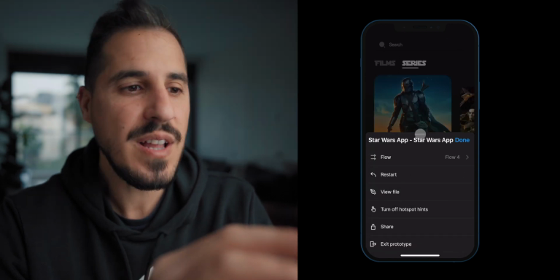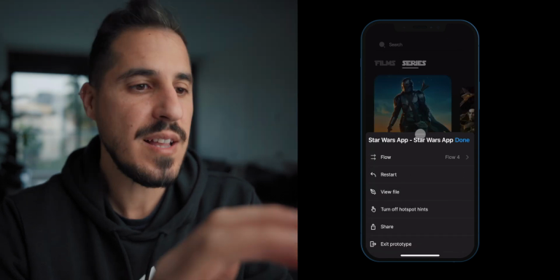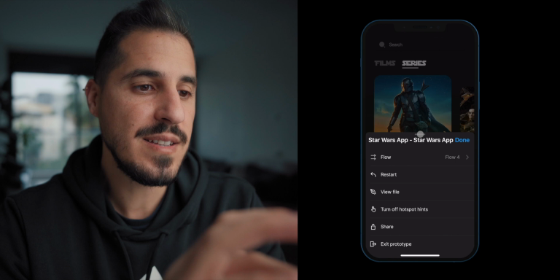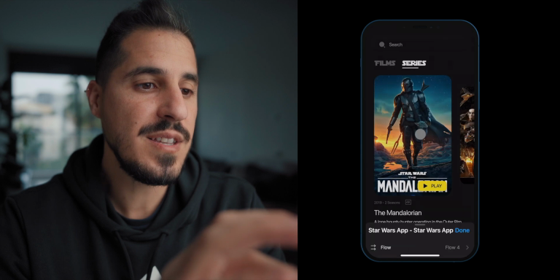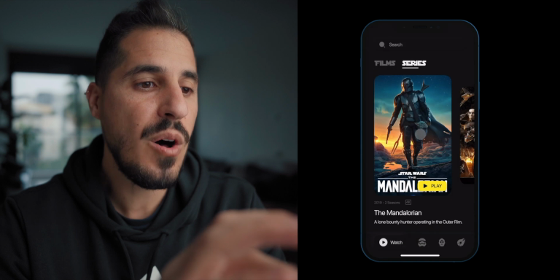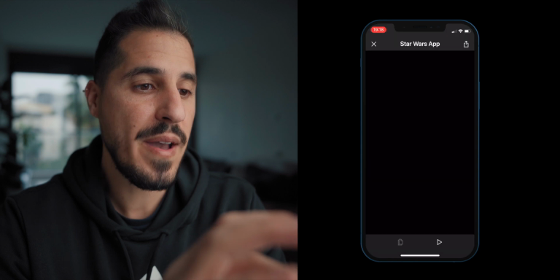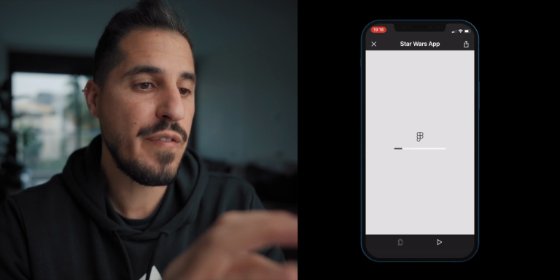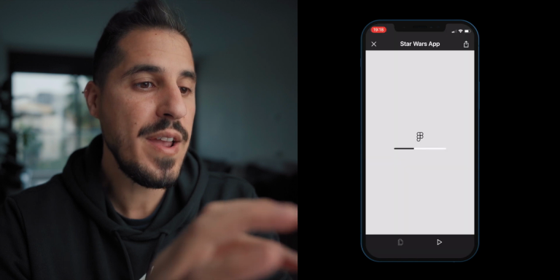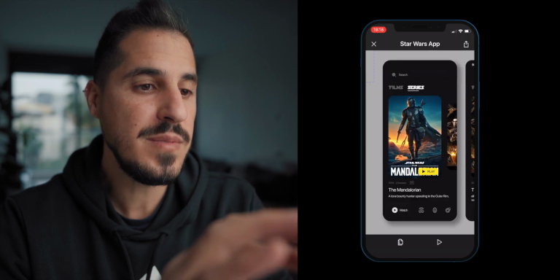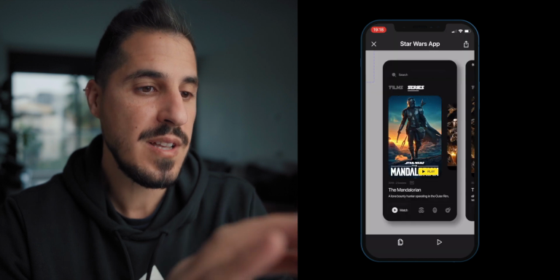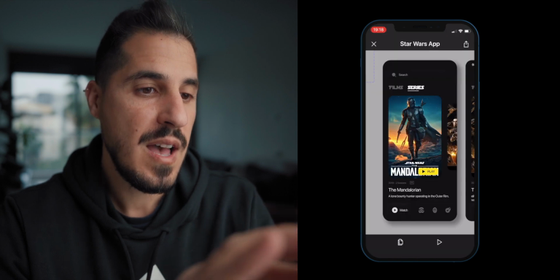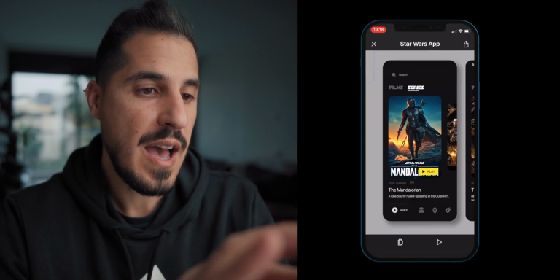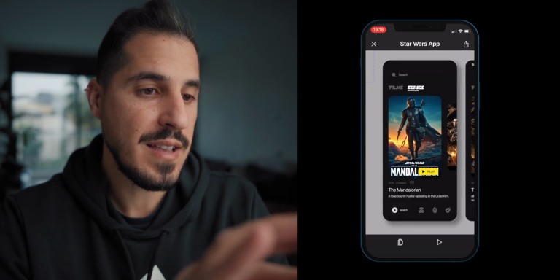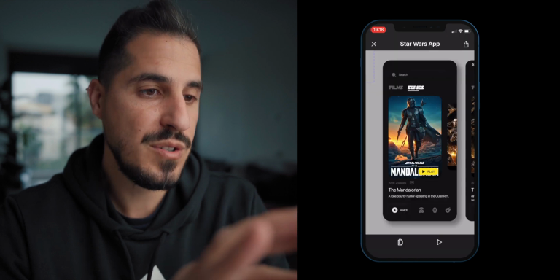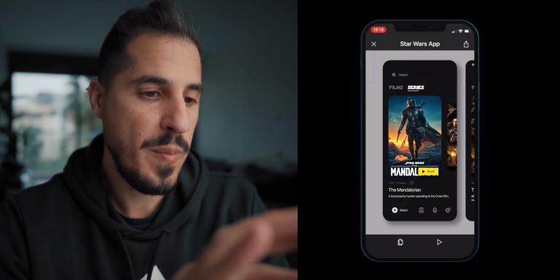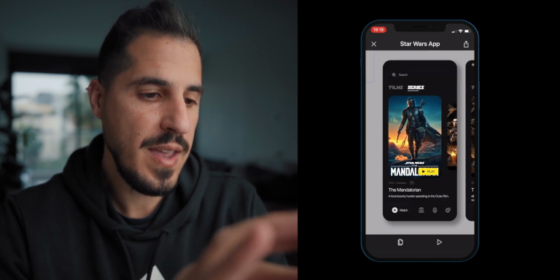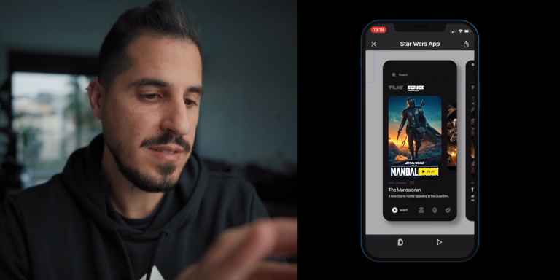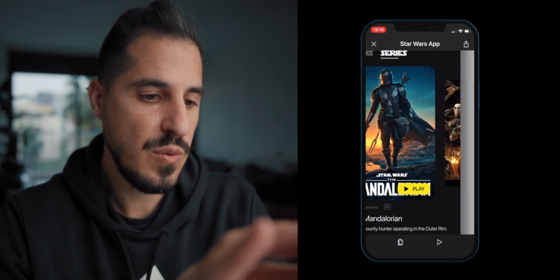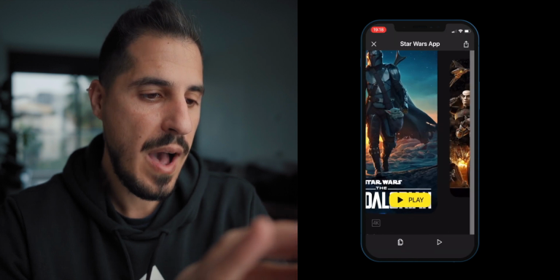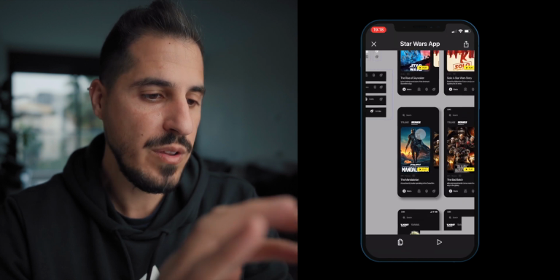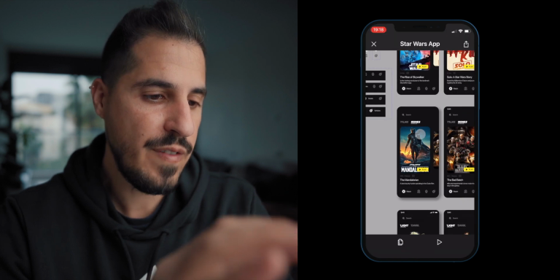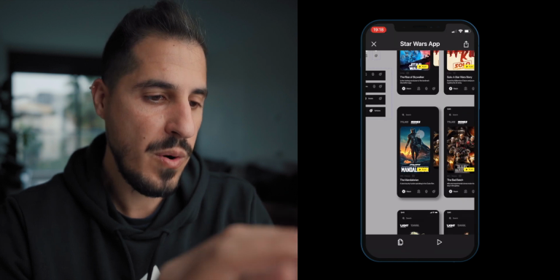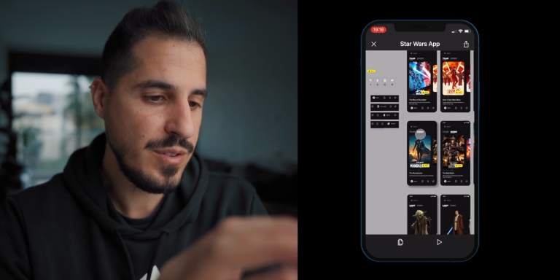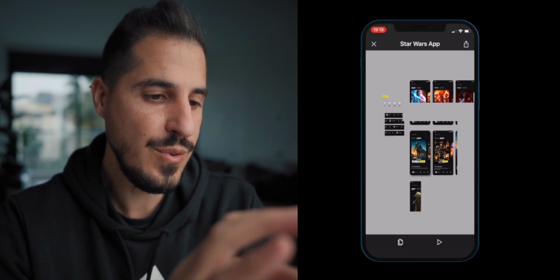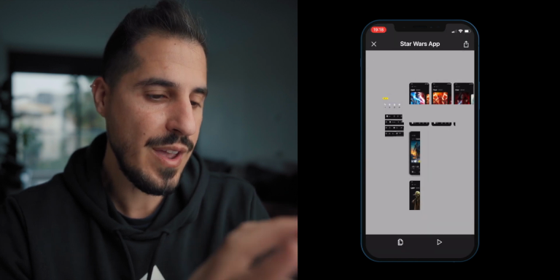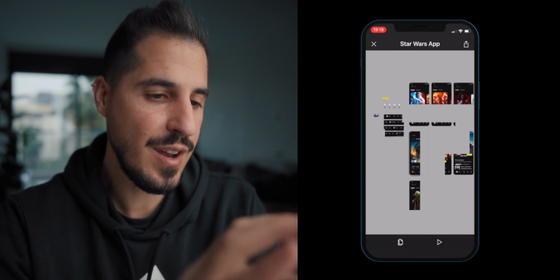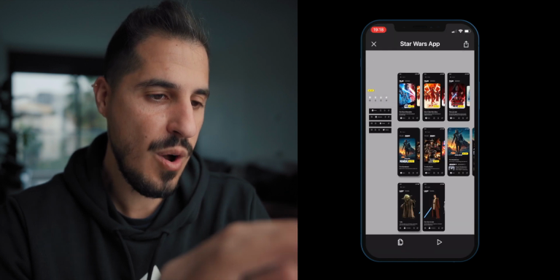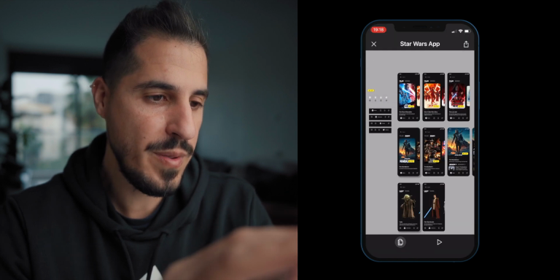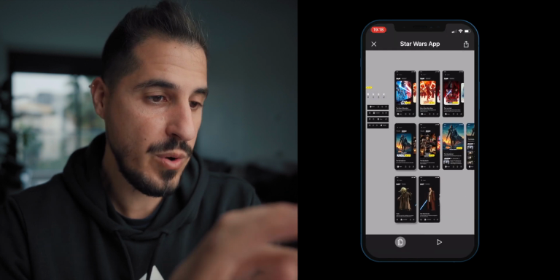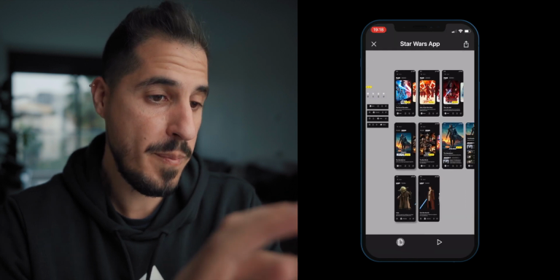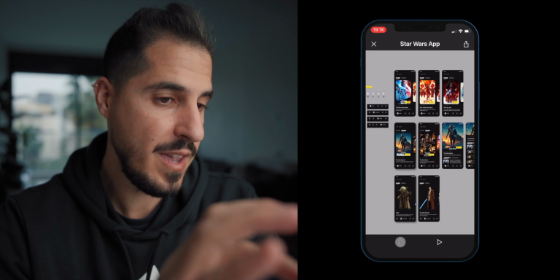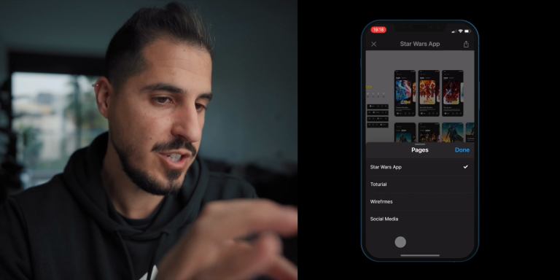We can also view our design file — if I click on that I can see all my frames, zoom in and out, and go between pages.